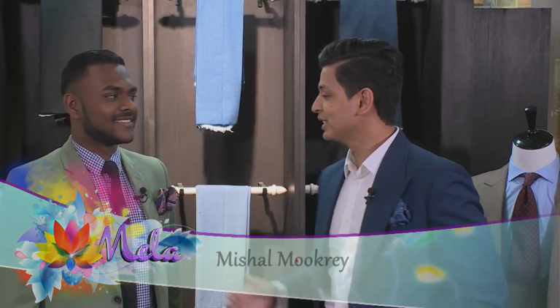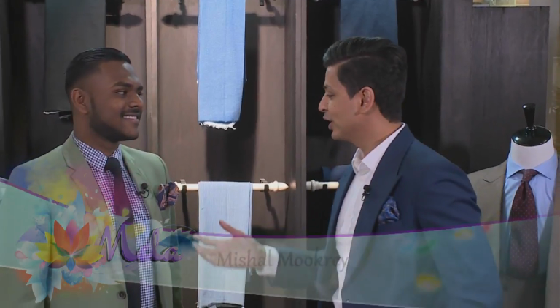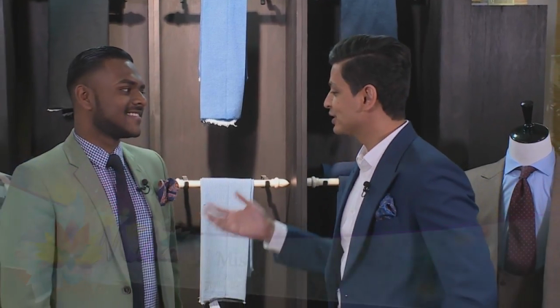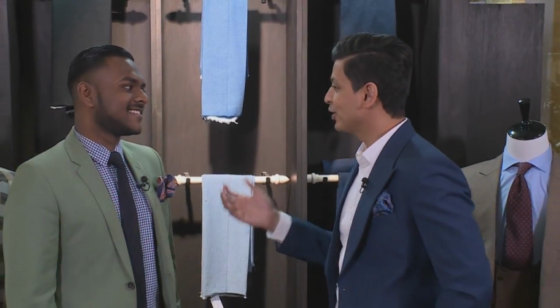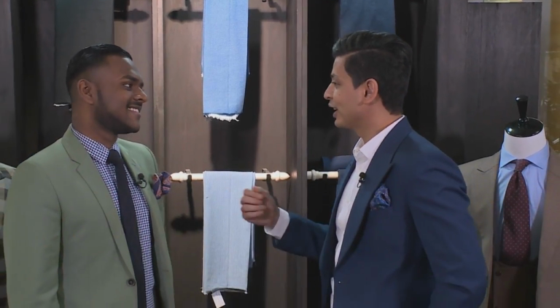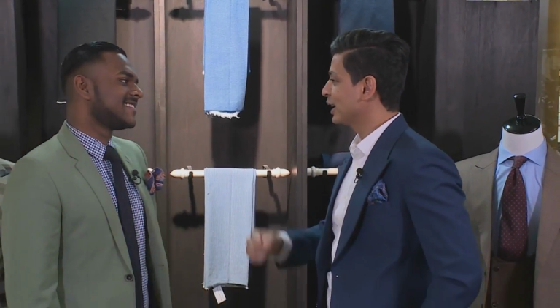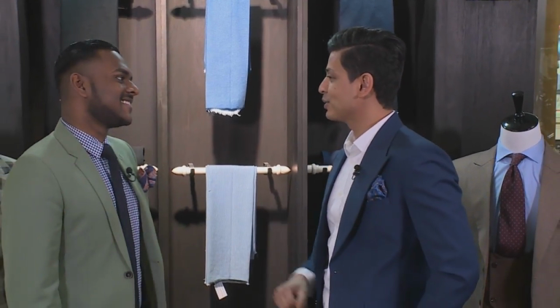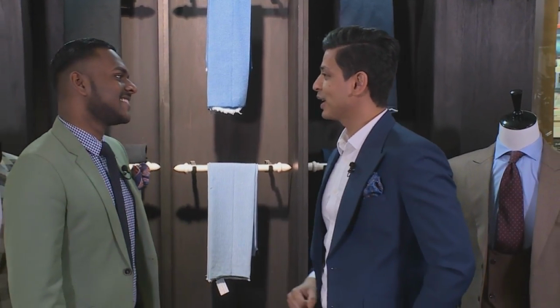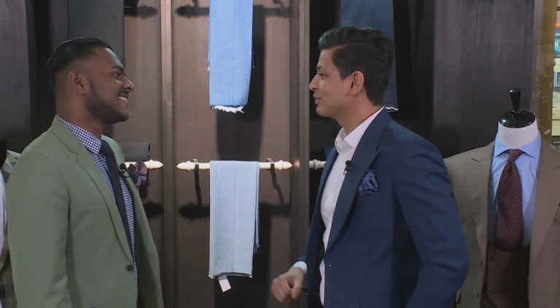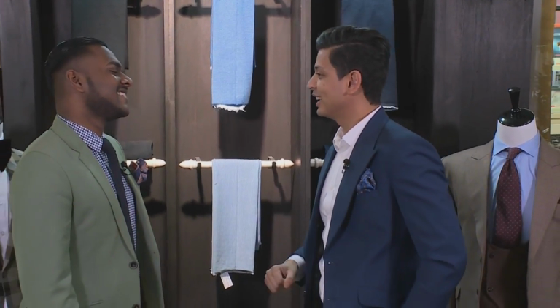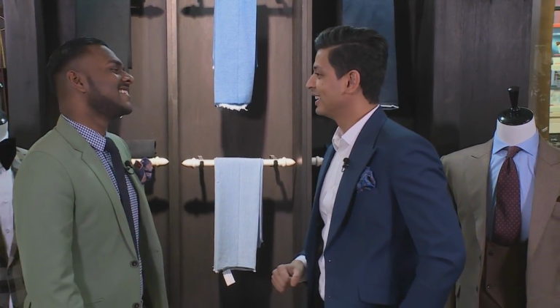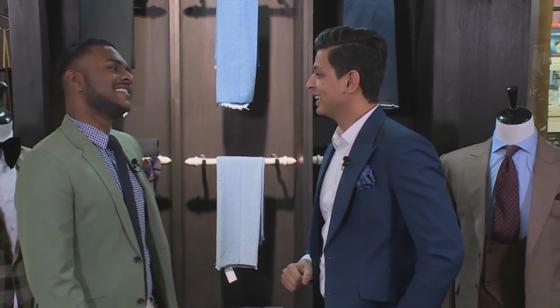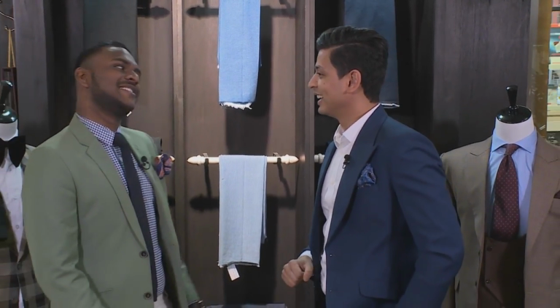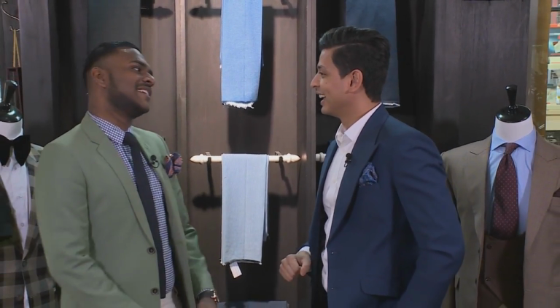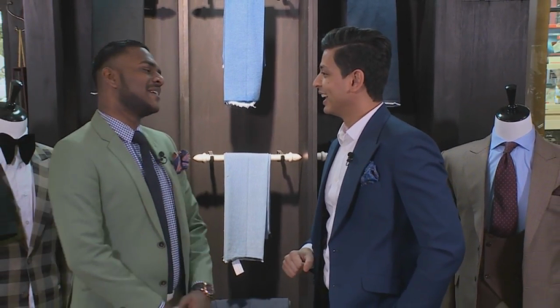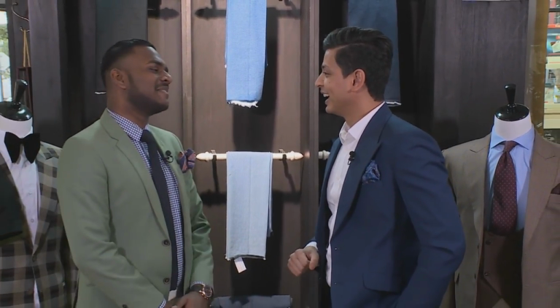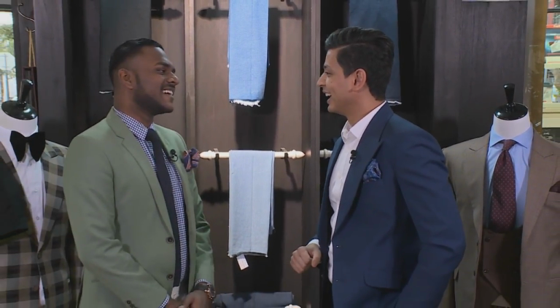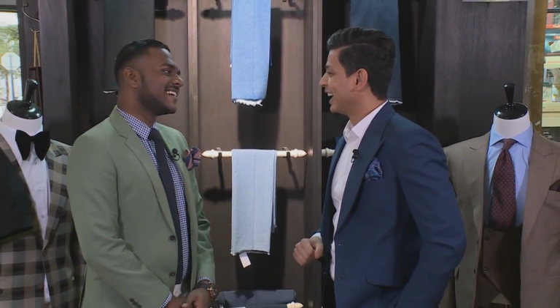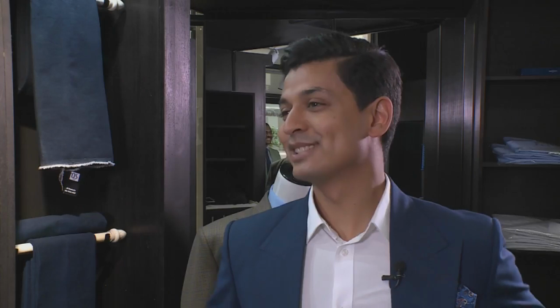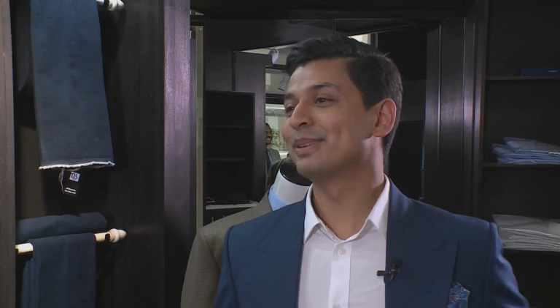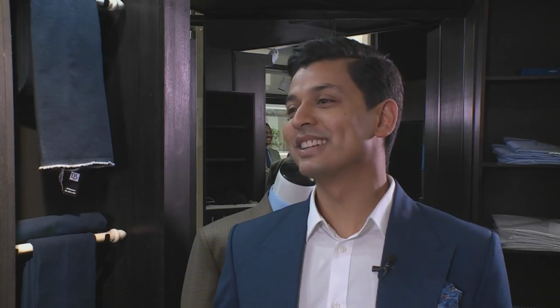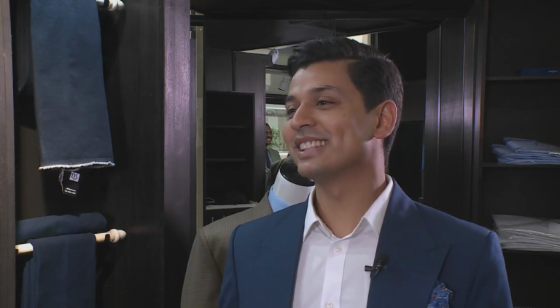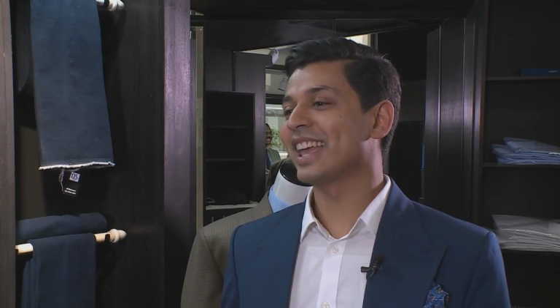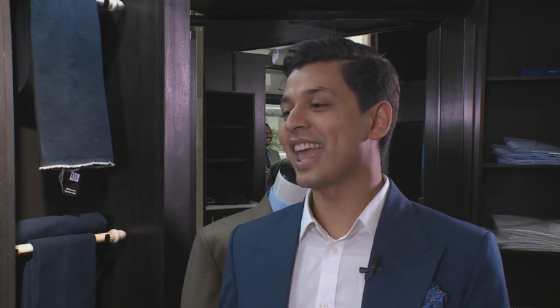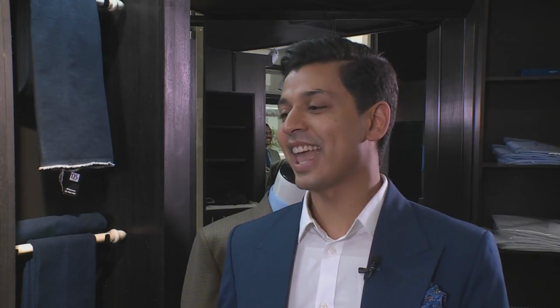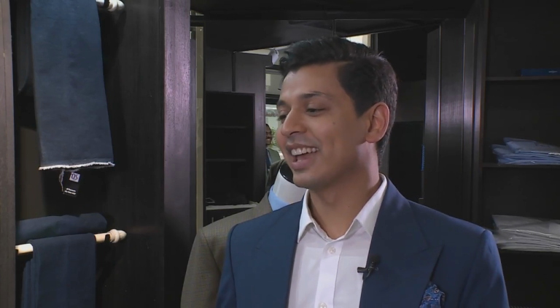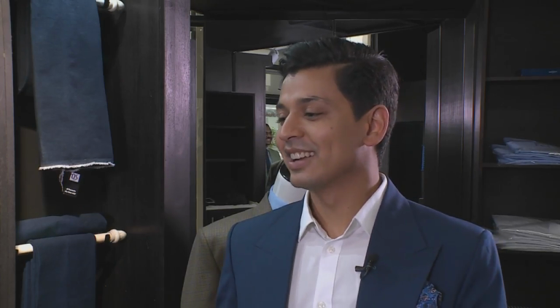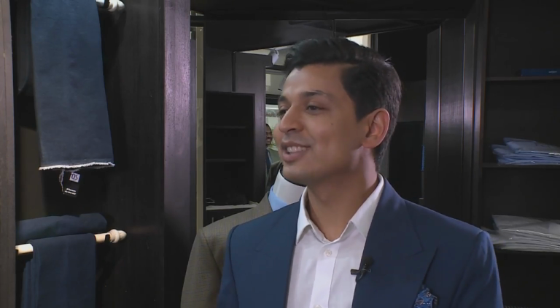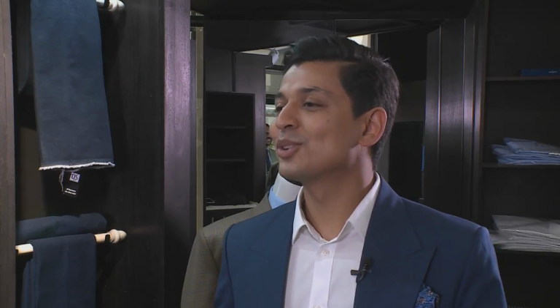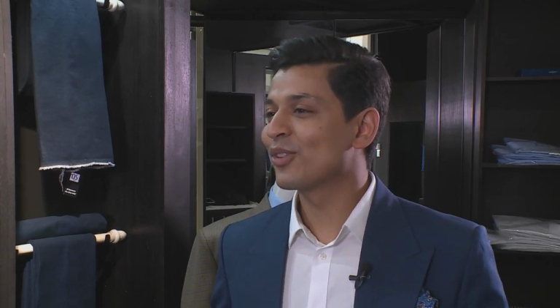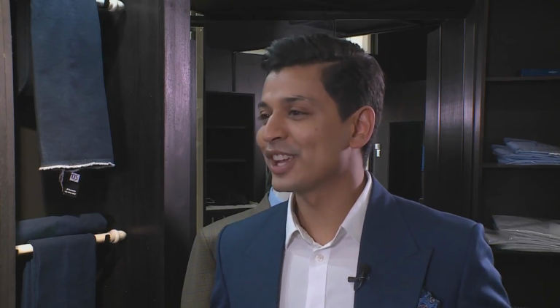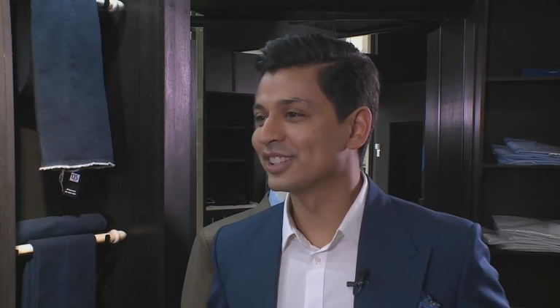Marcelino, it's so great to have you back on Mela. Thanks Michel, great being here. Spring is in the air — let's talk fashion.